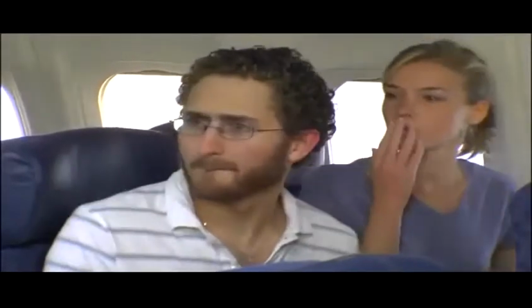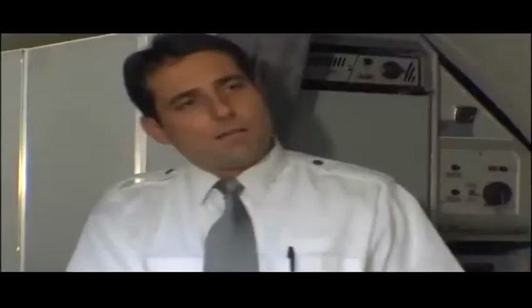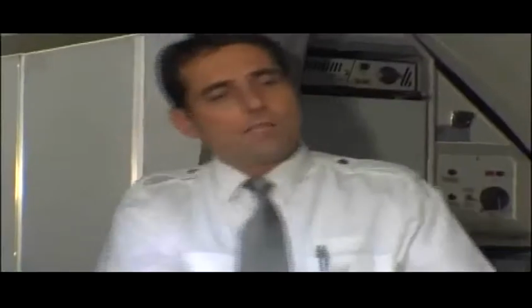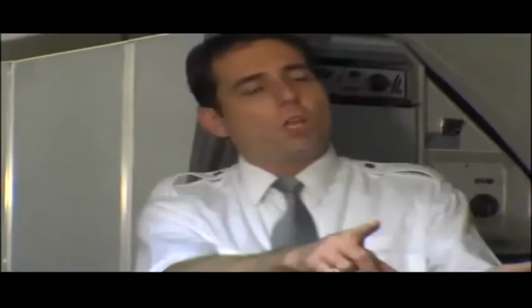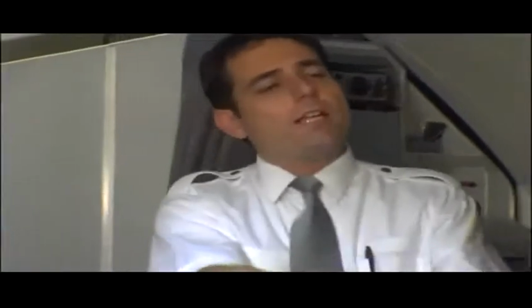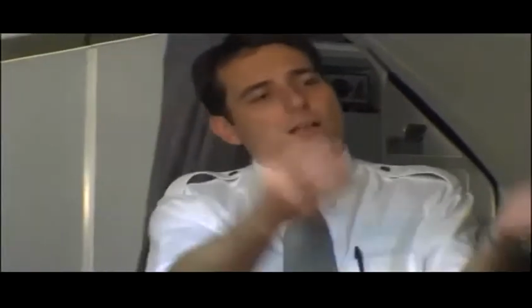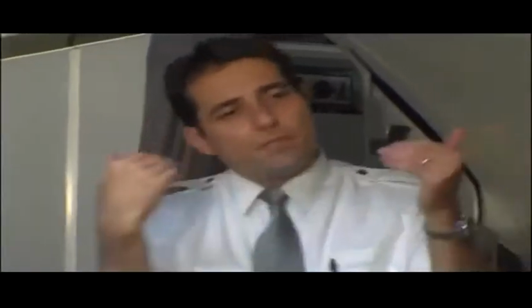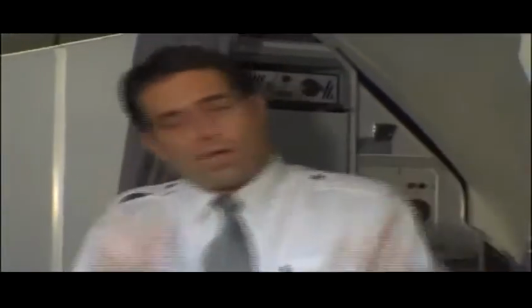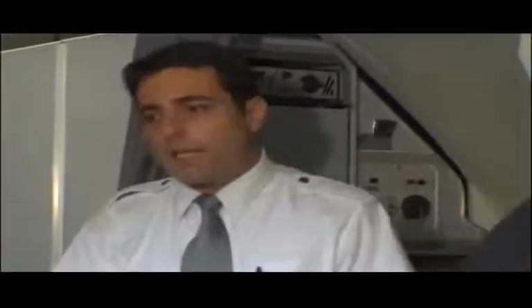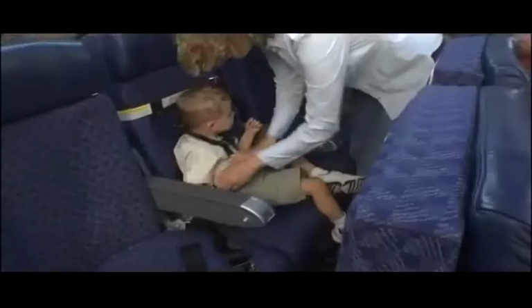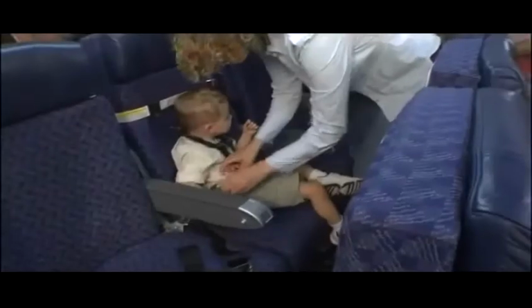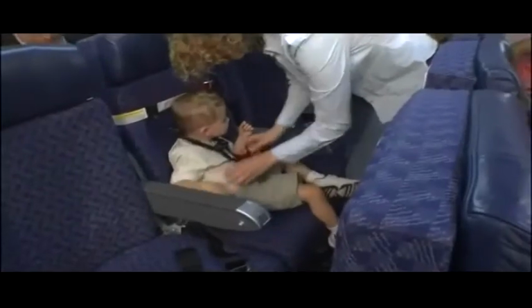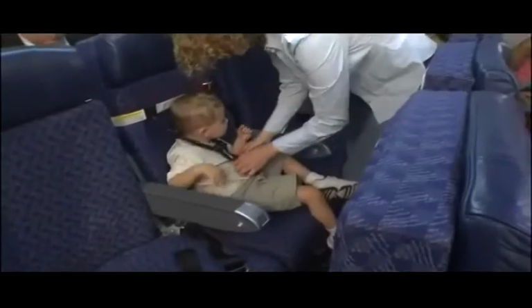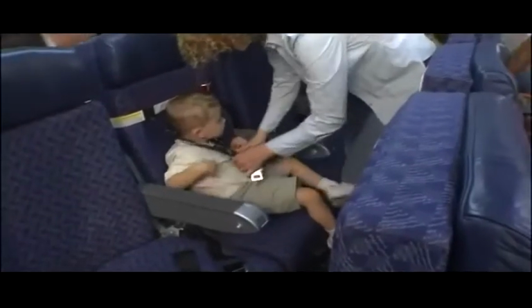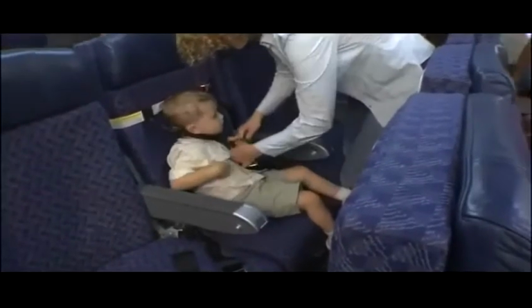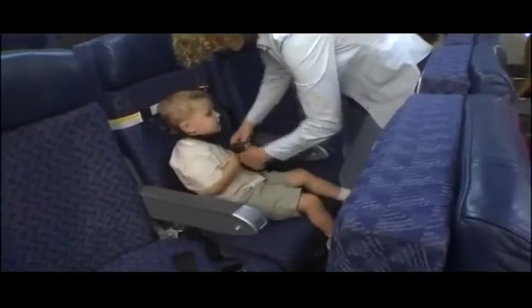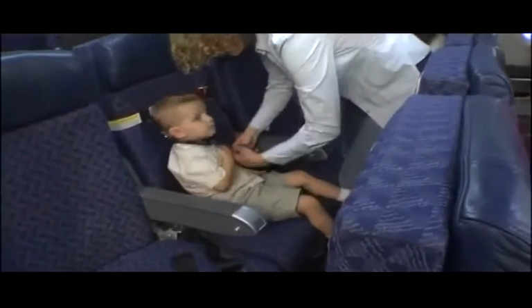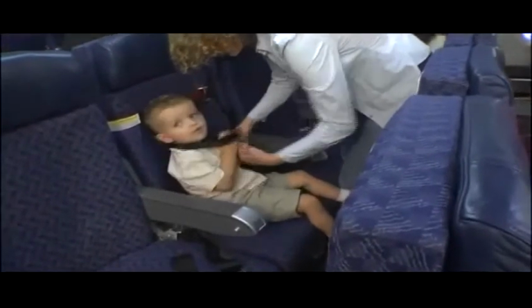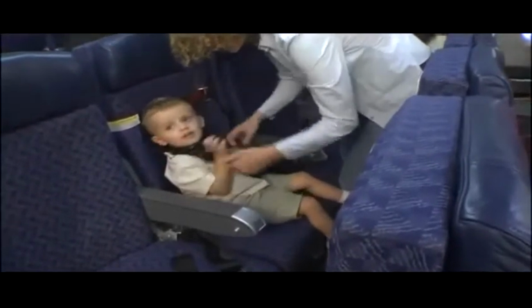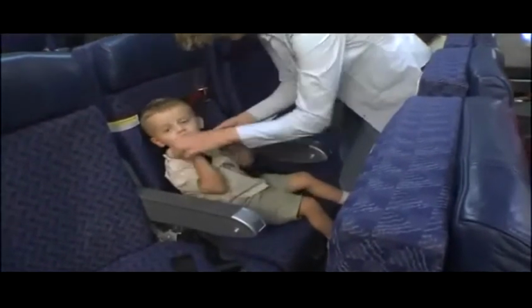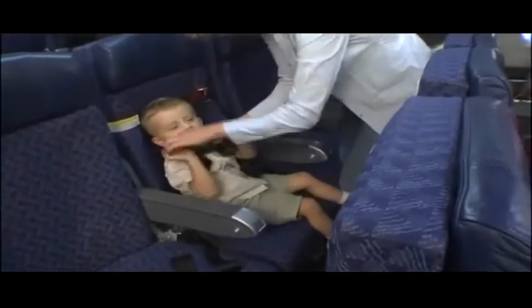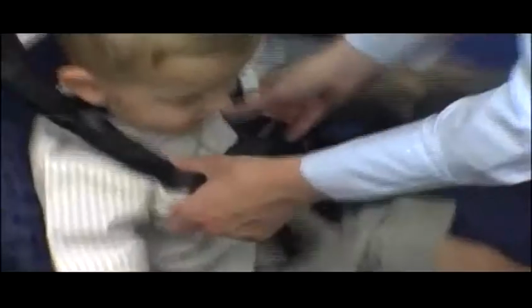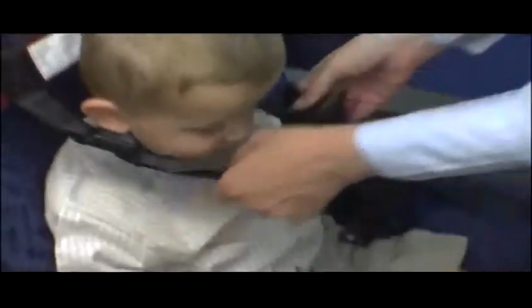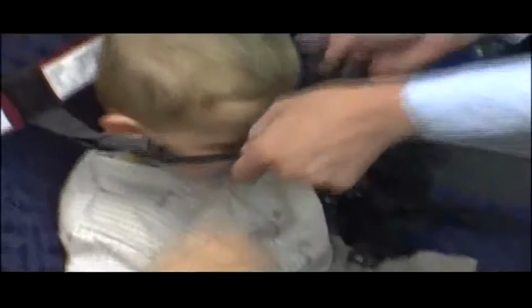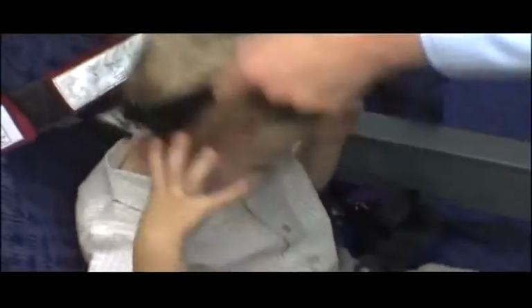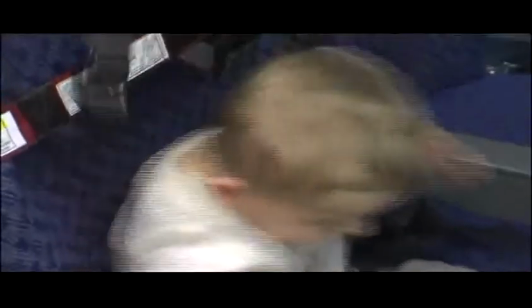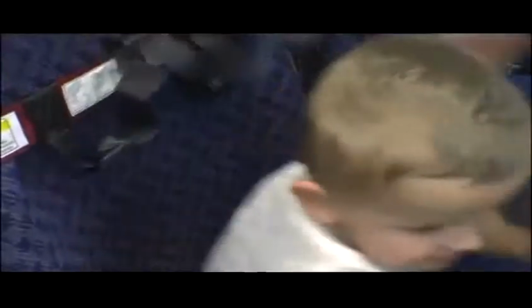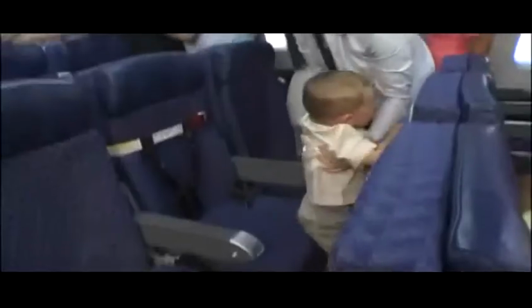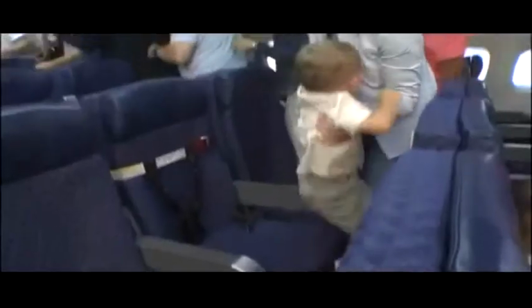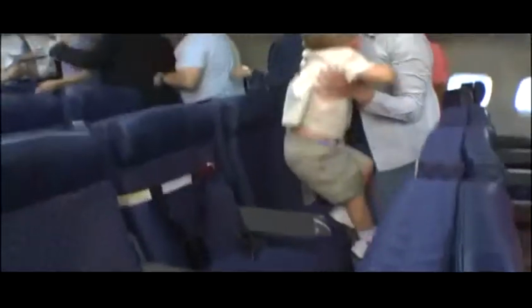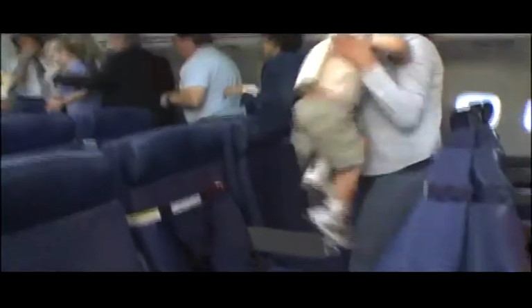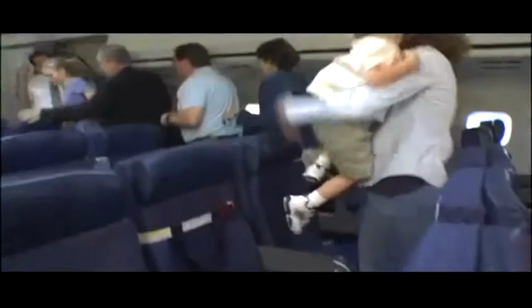In an emergency, the lap seat belt can be unbuckled and the CARES straps and chest clip can be pulled up and over the child's head.